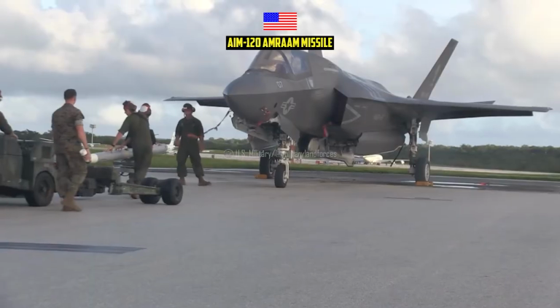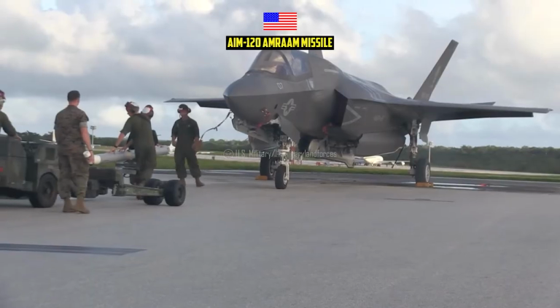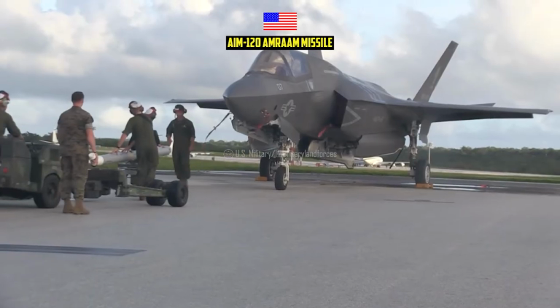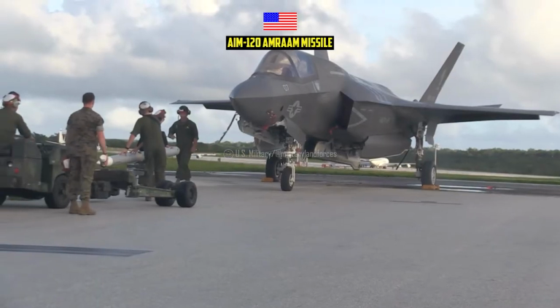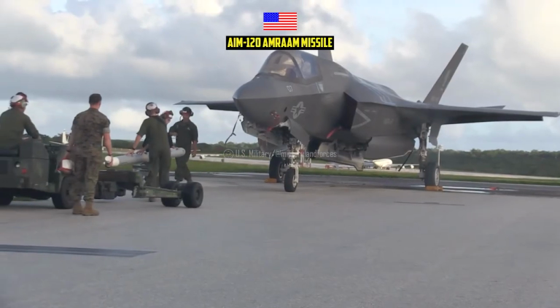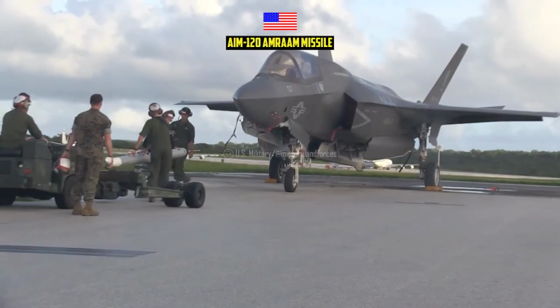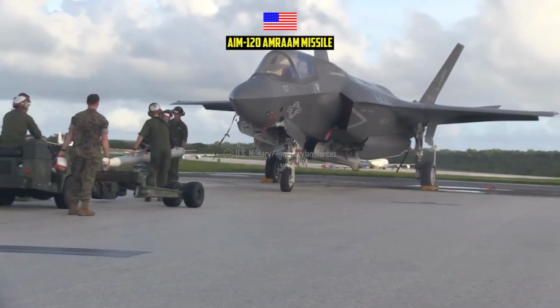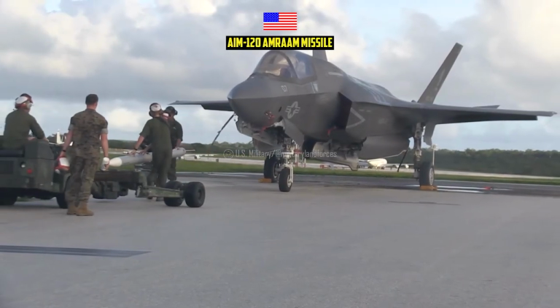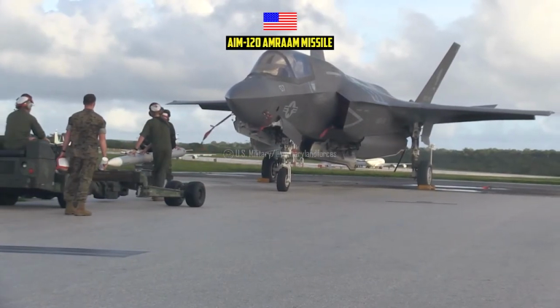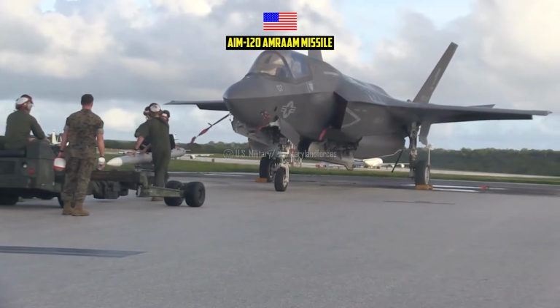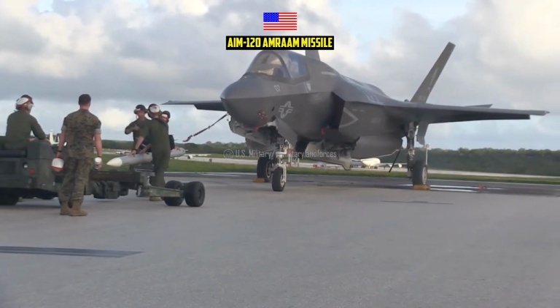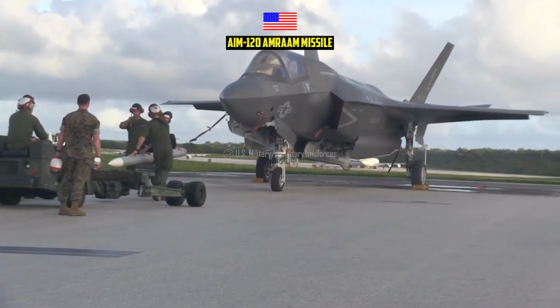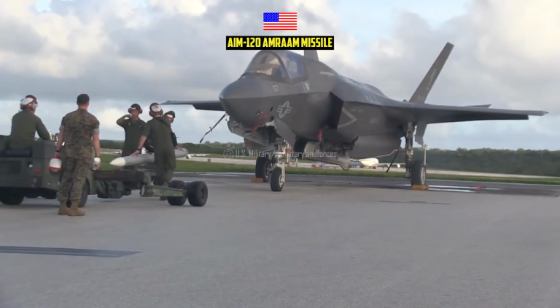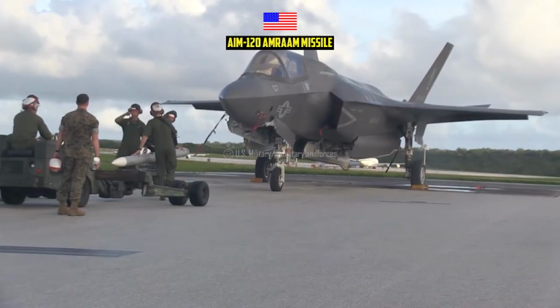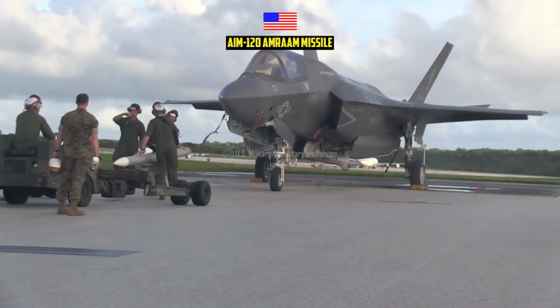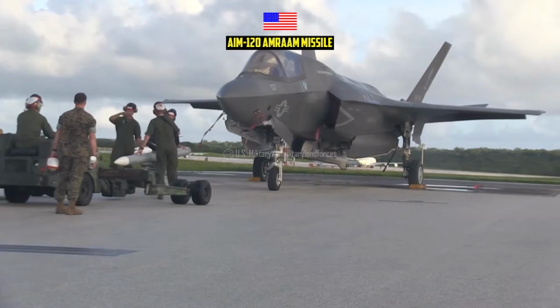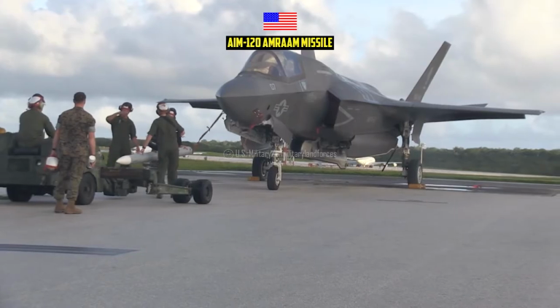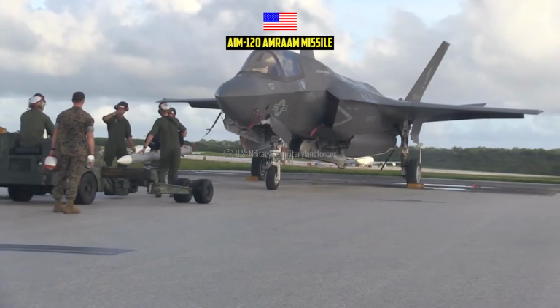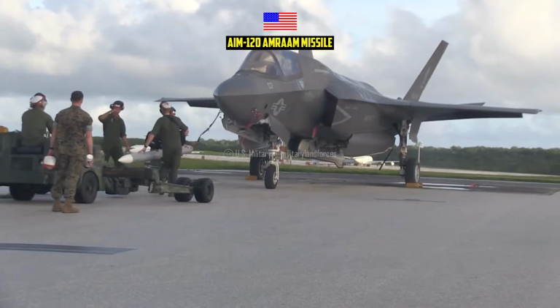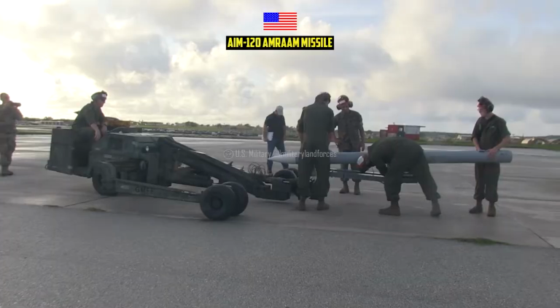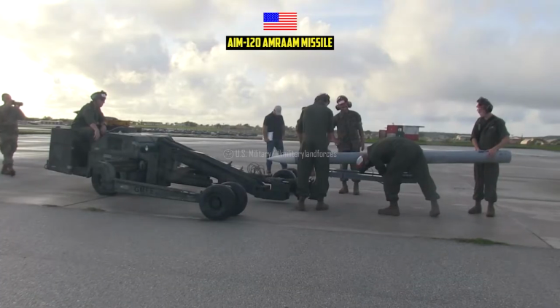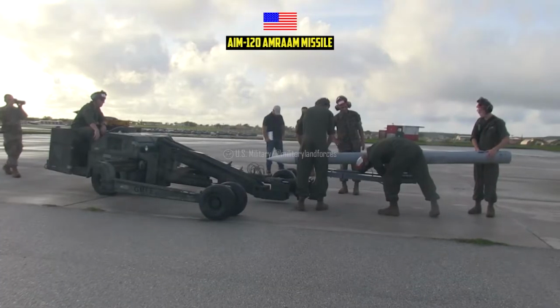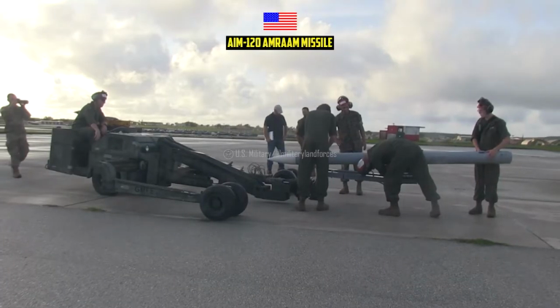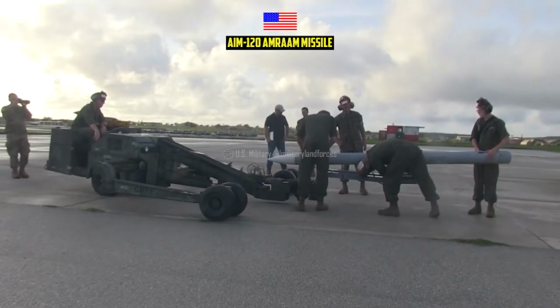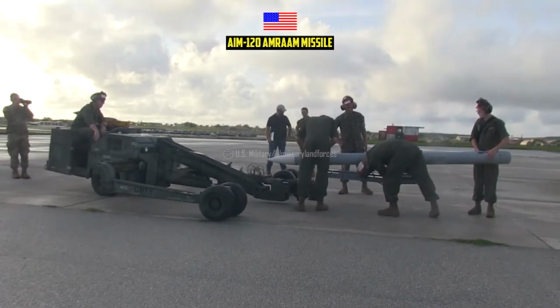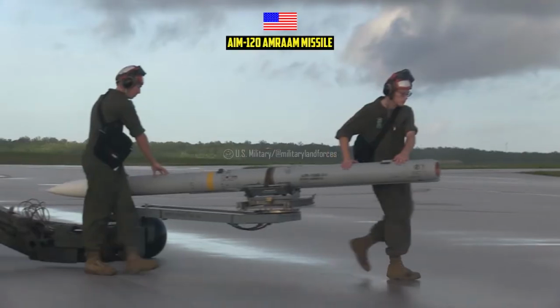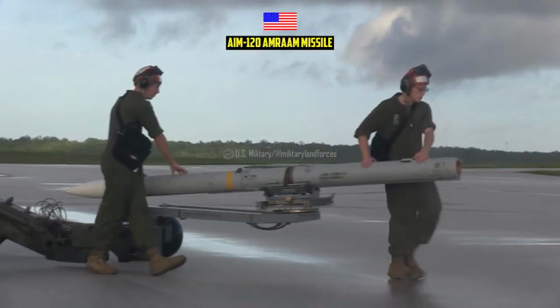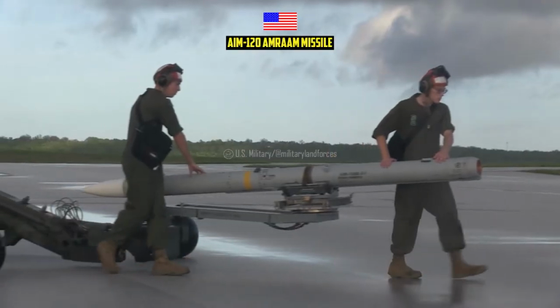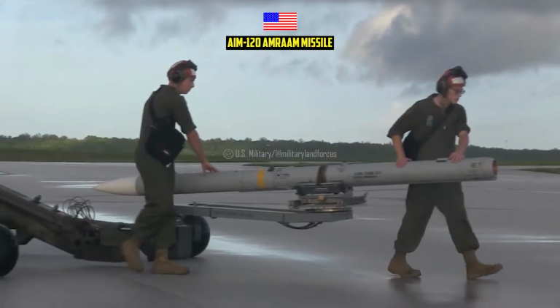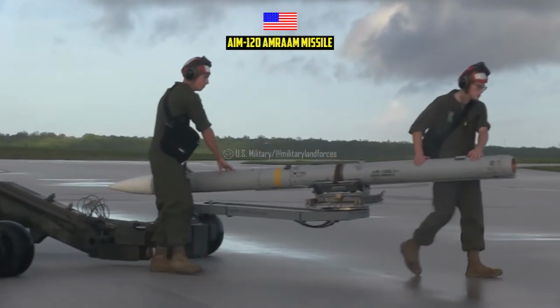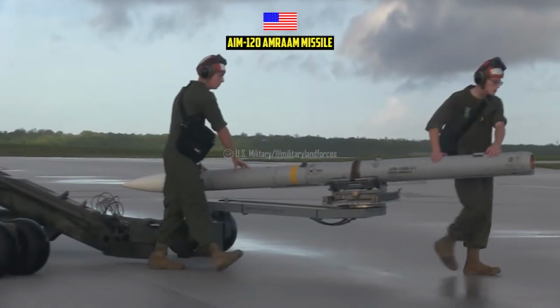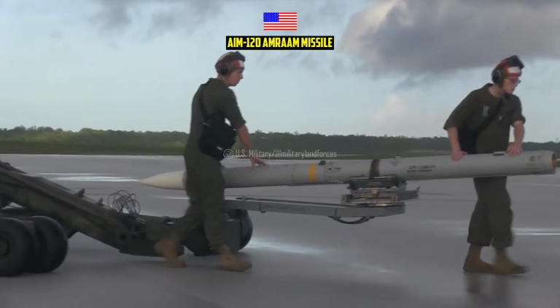AMRAAM is in service with the U.S. Air Force, U.S. Navy, and U.S. Allies.